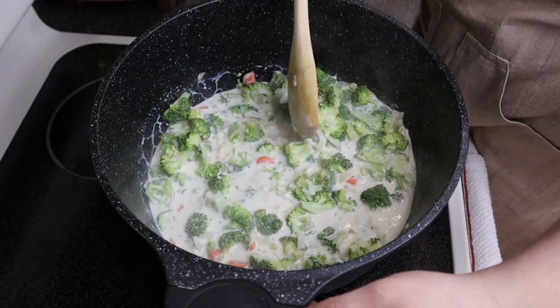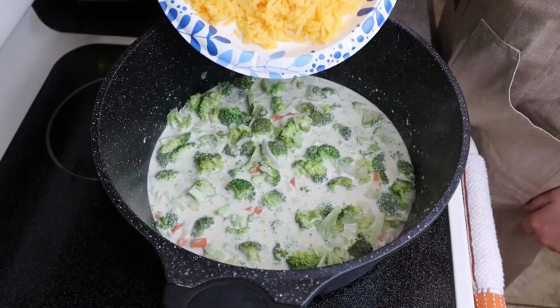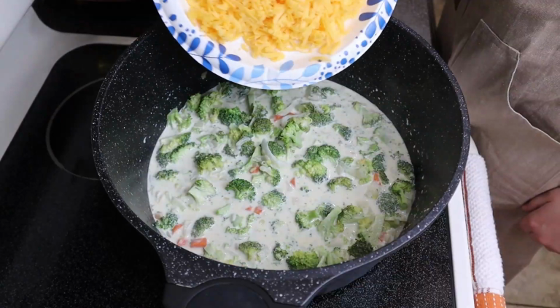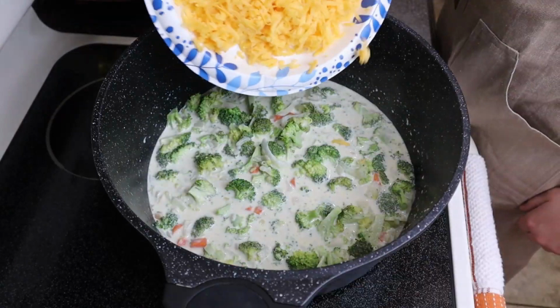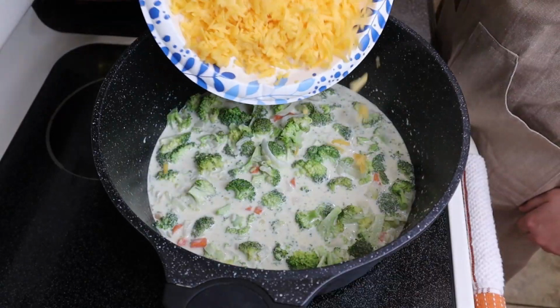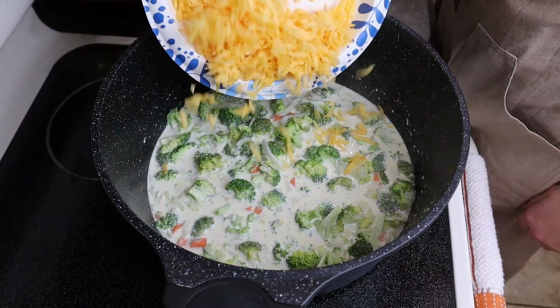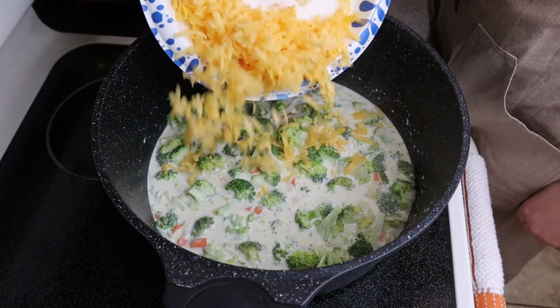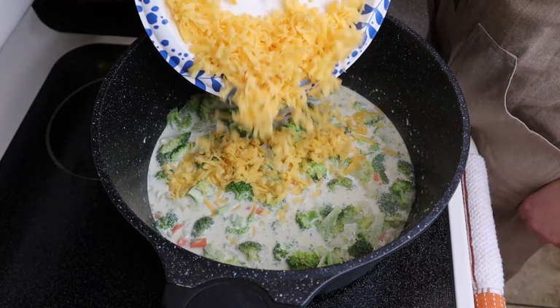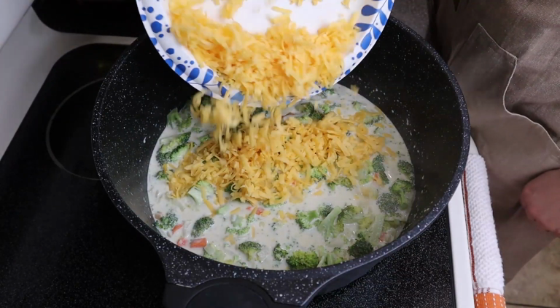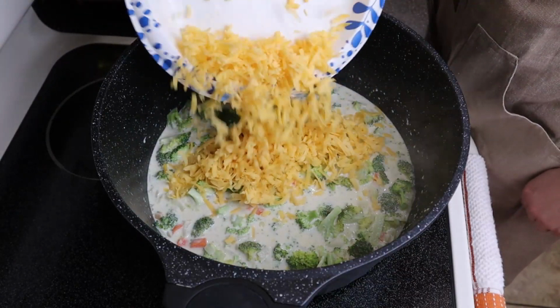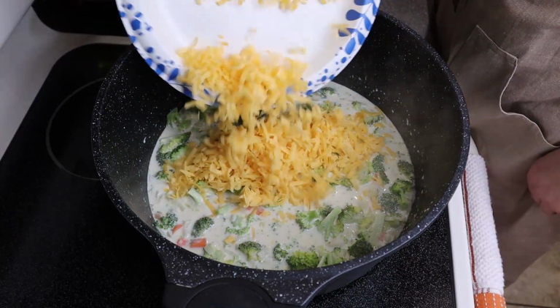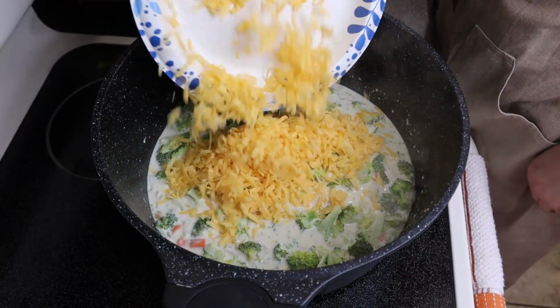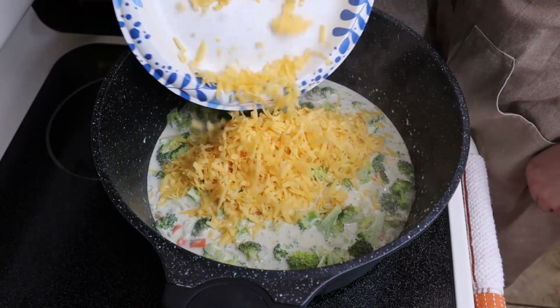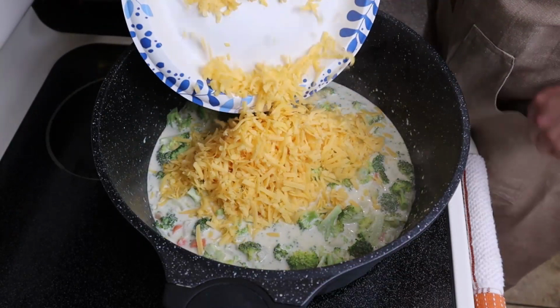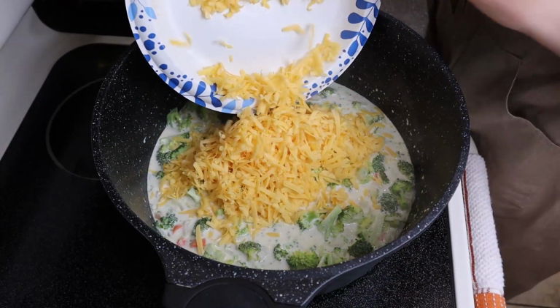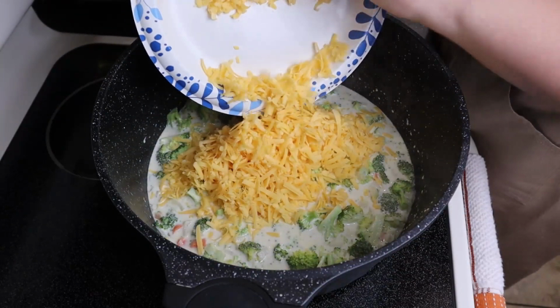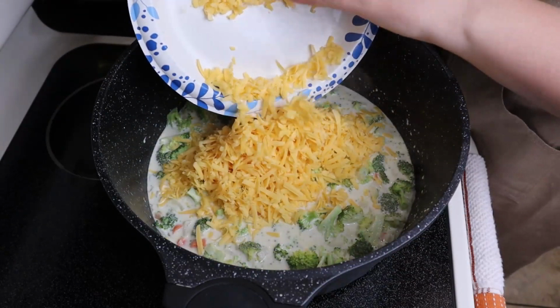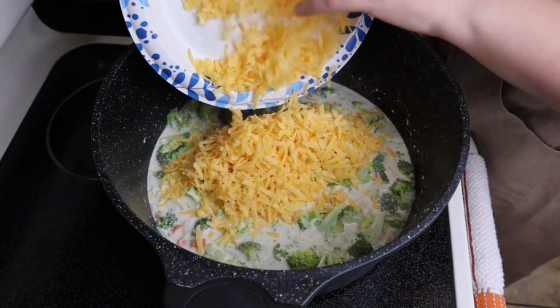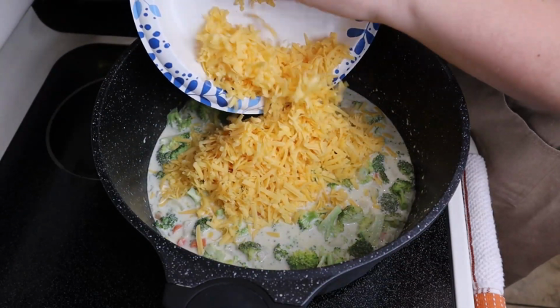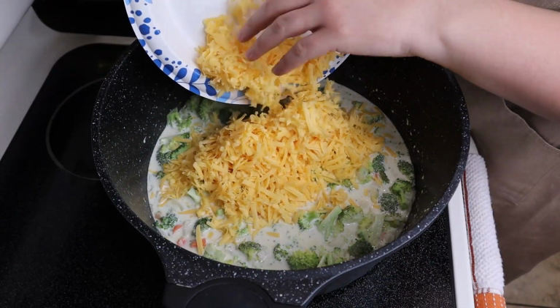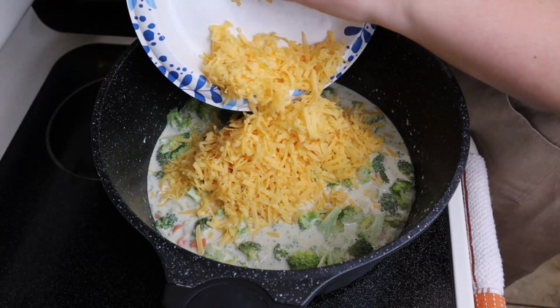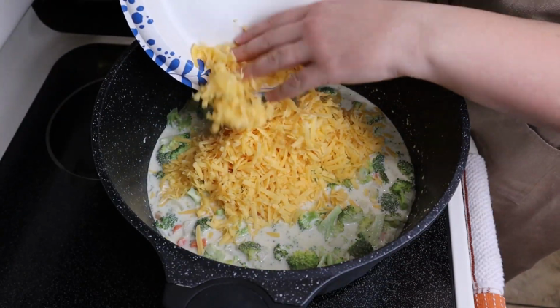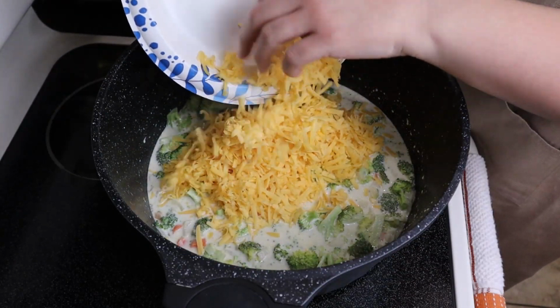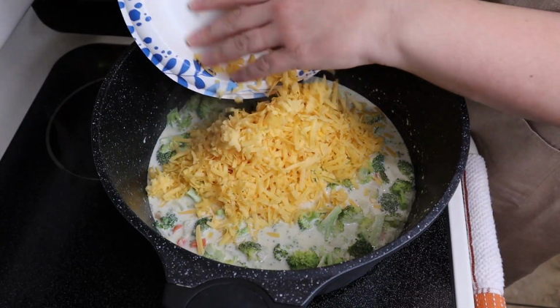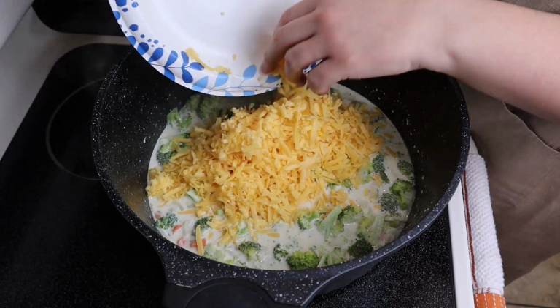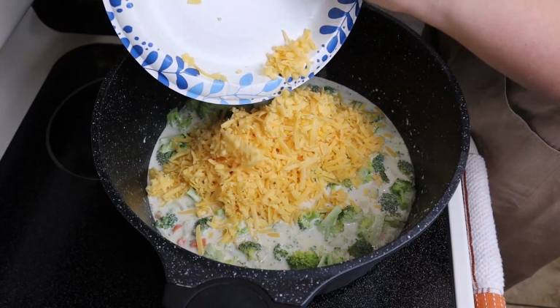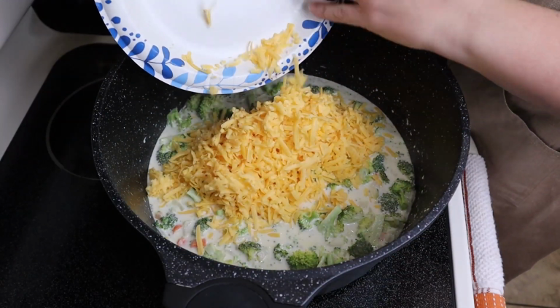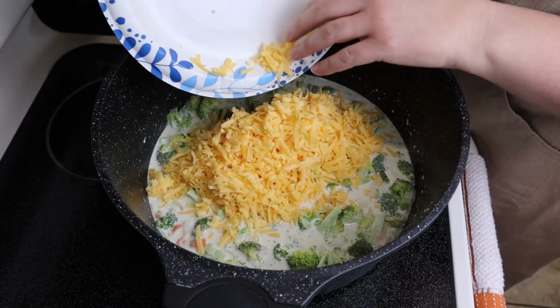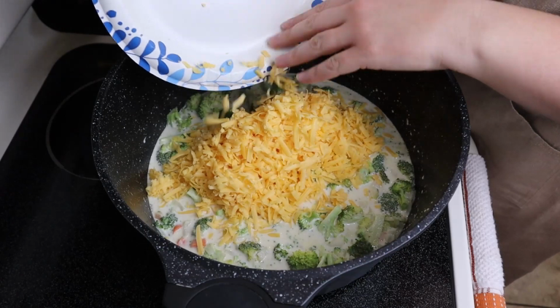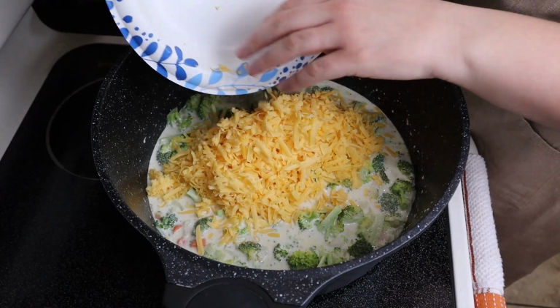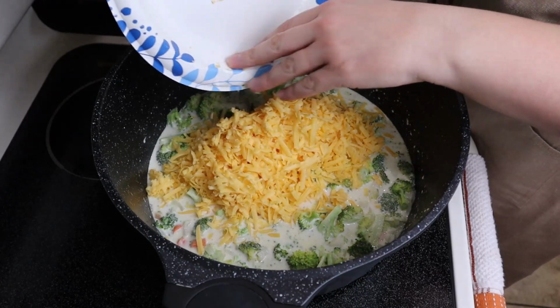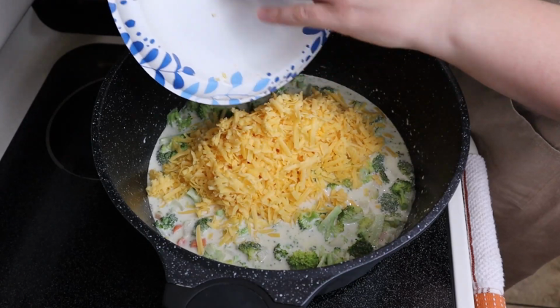Then we'll add in our eight ounces of shredded cheddar cheese, salt and pepper to taste, and let simmer again for about five minutes.